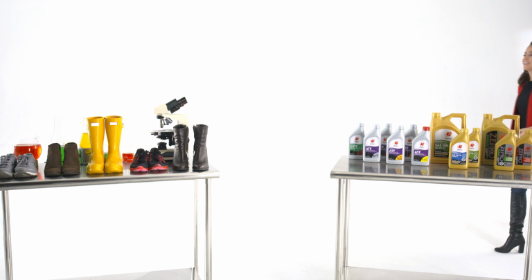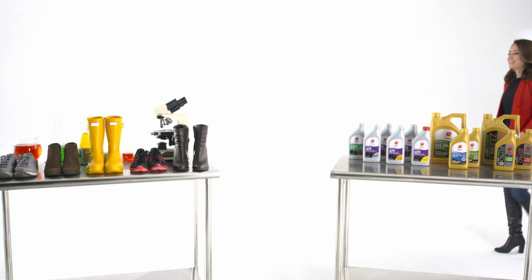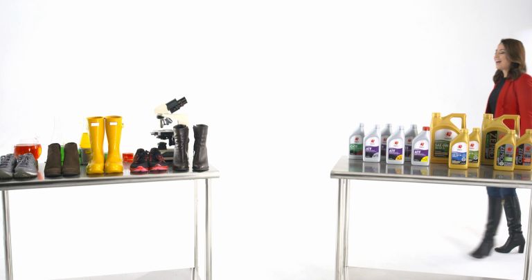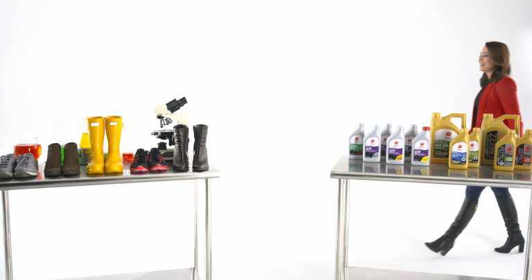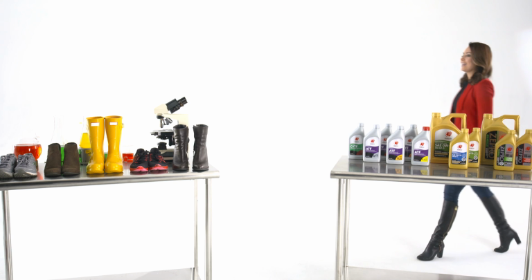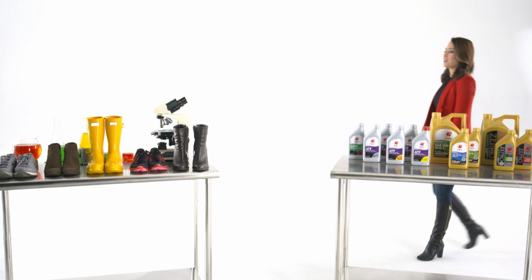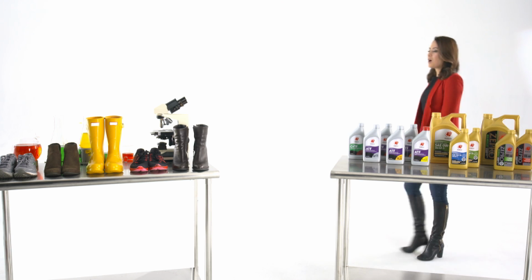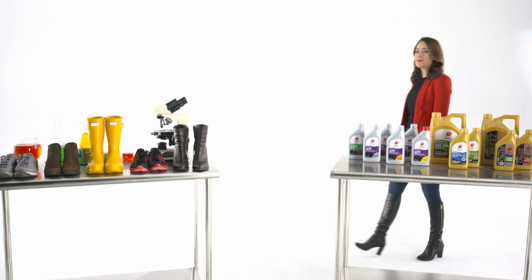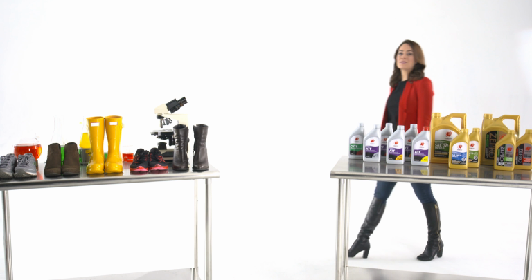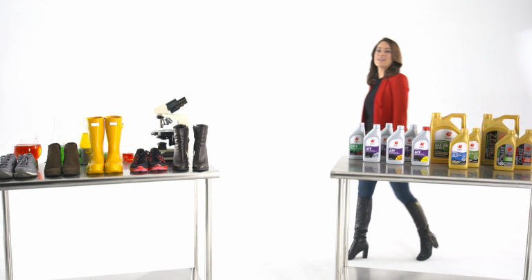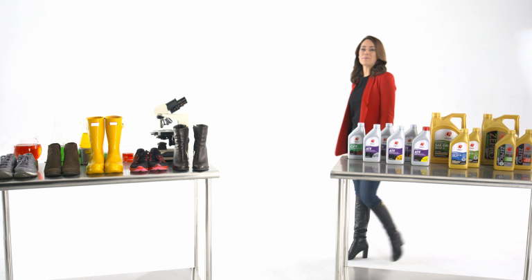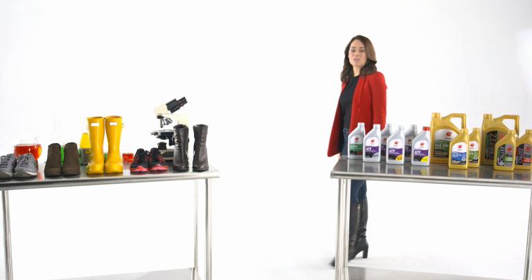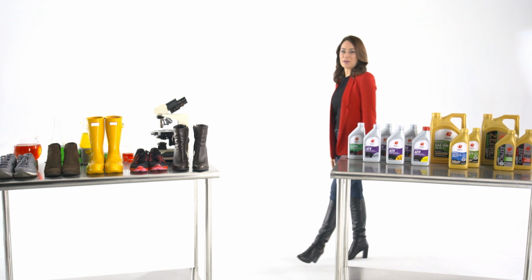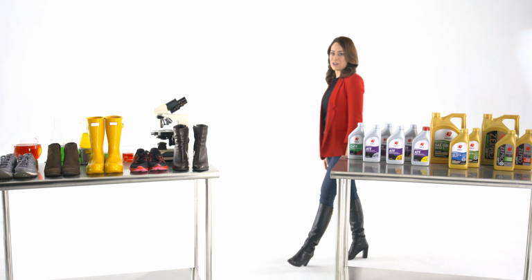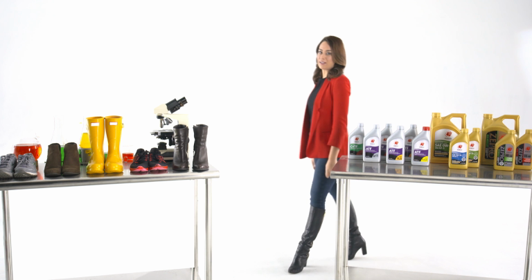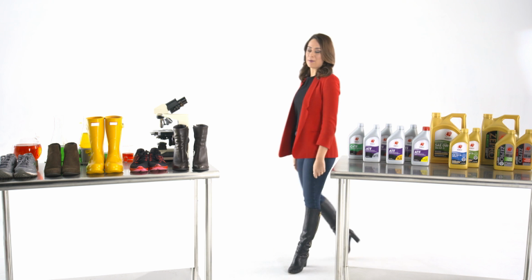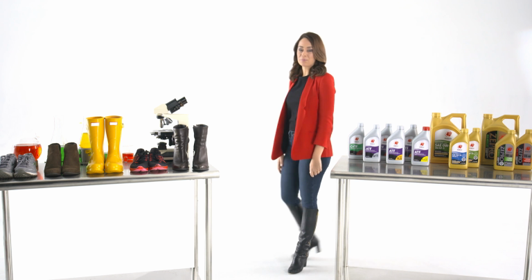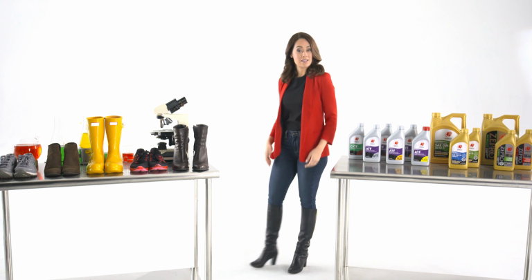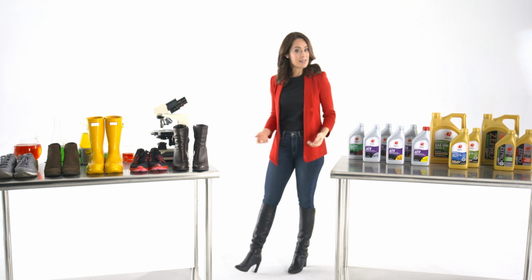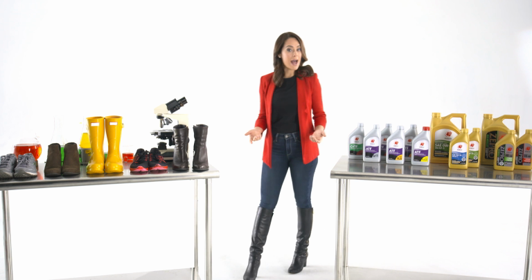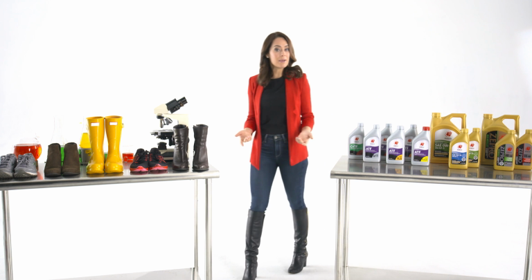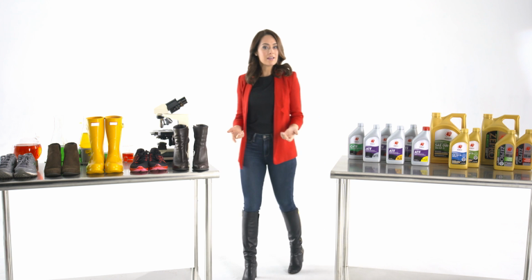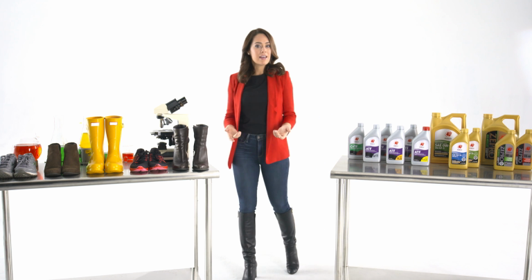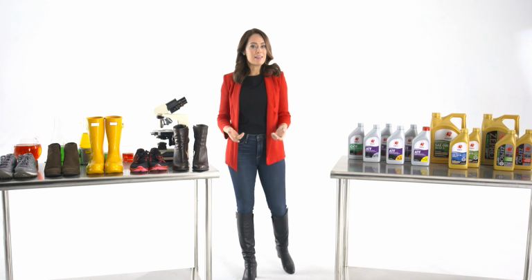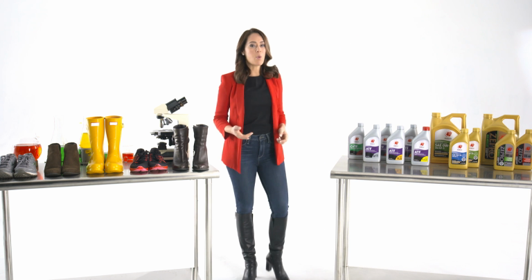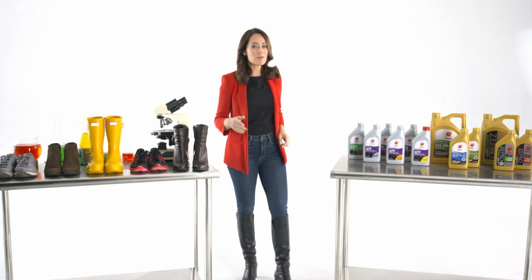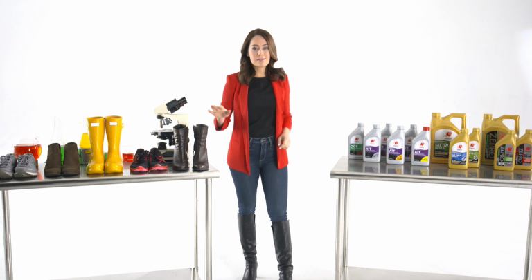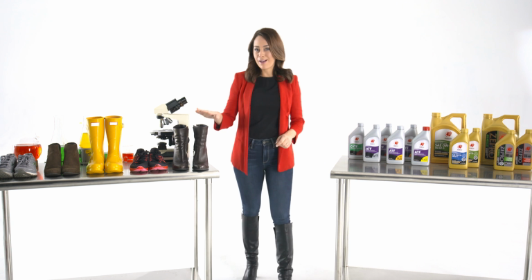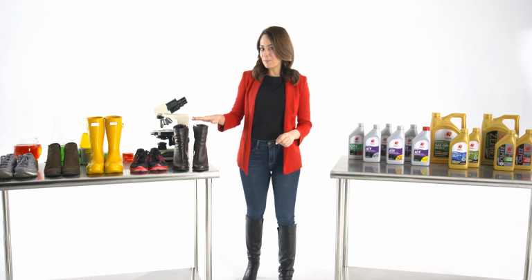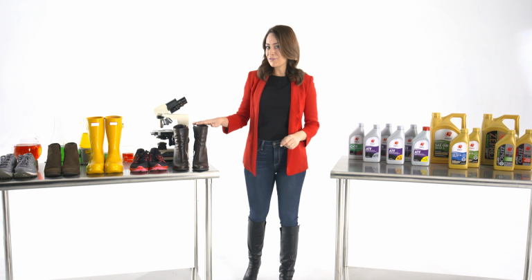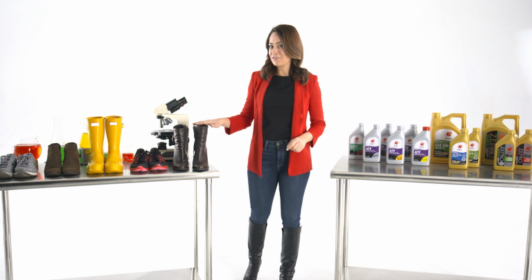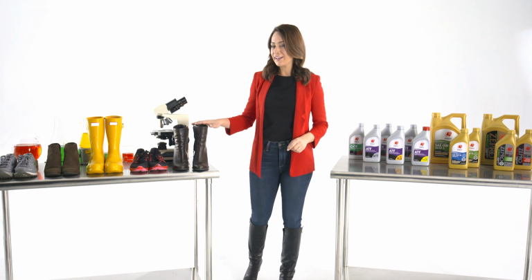Hi, and welcome to the Idemitsu Innovation Lab. Today's topic: the importance of the perfect fit.